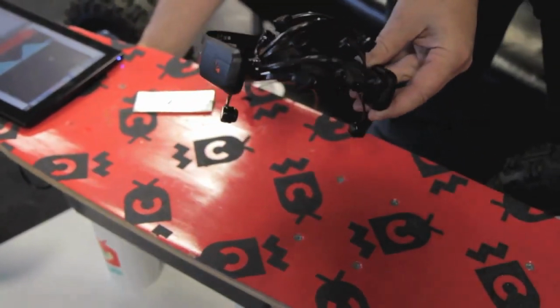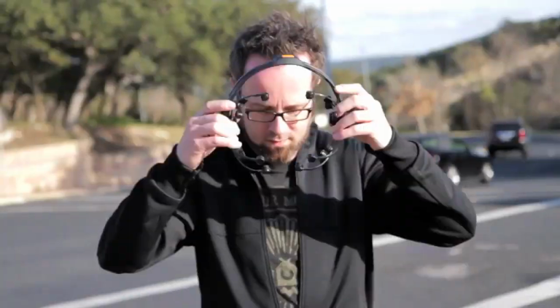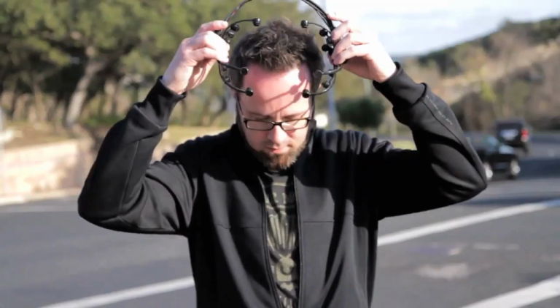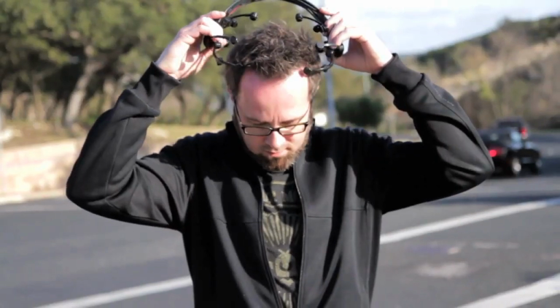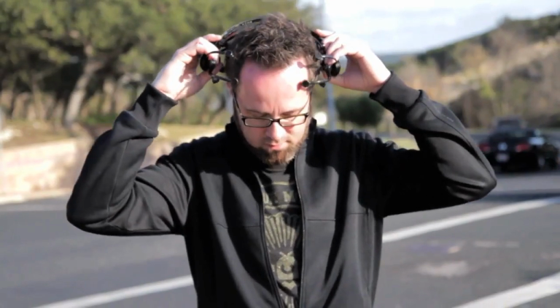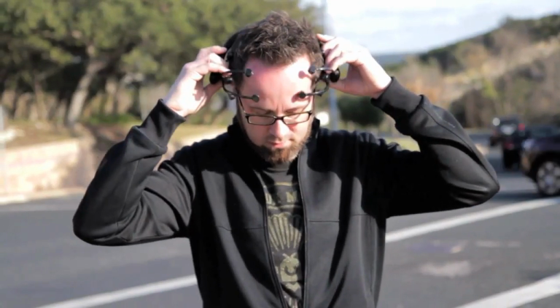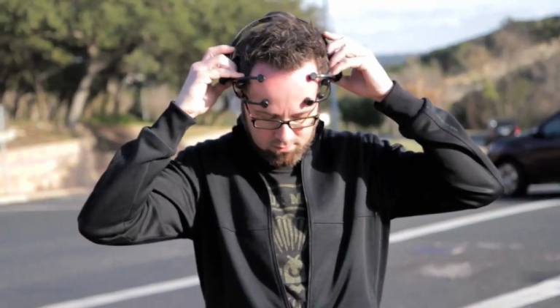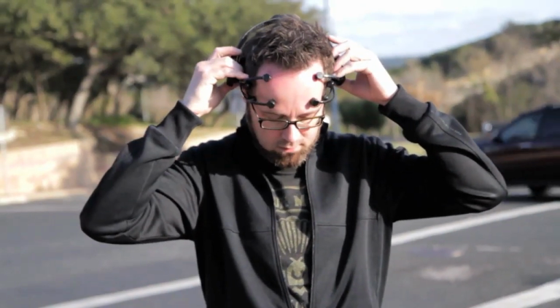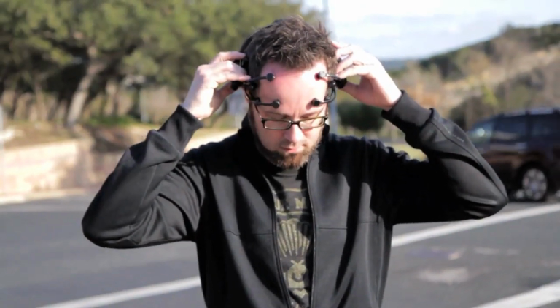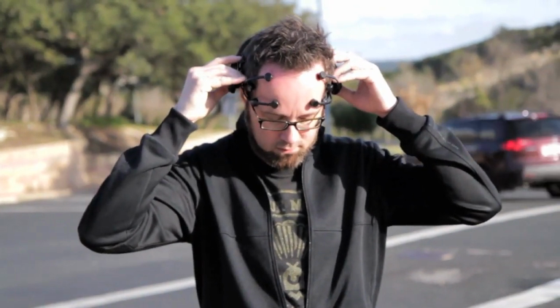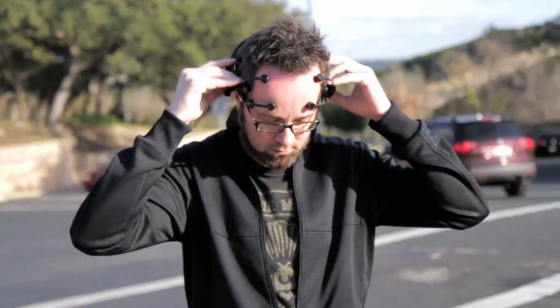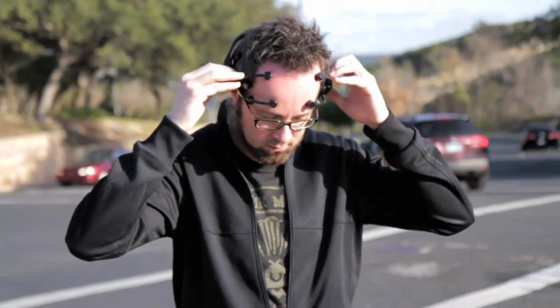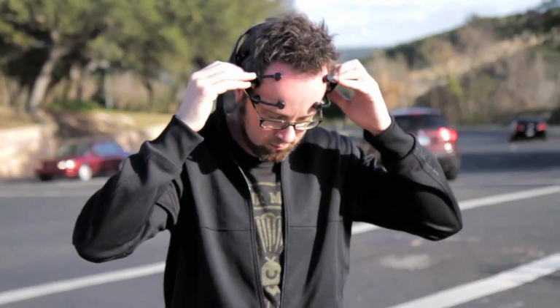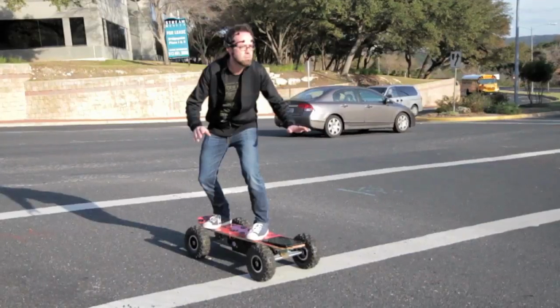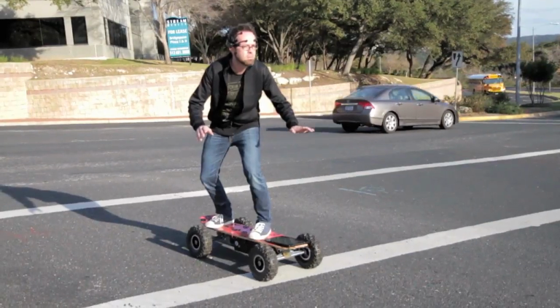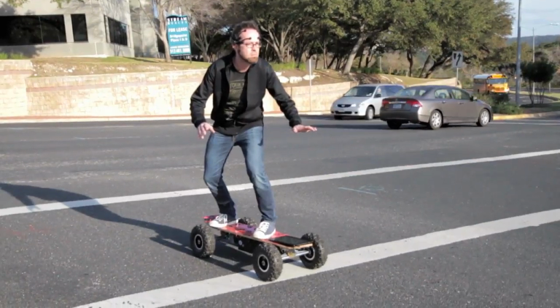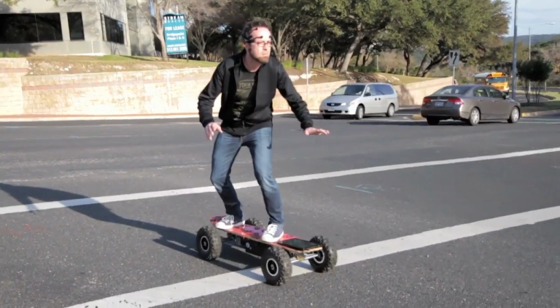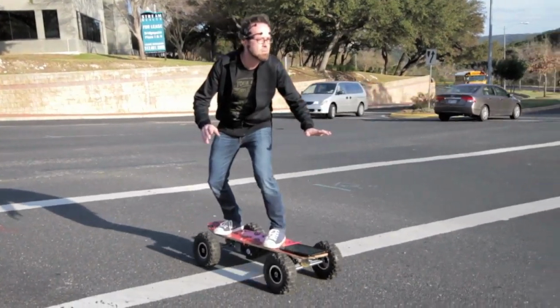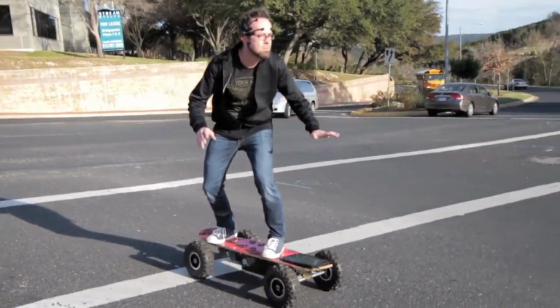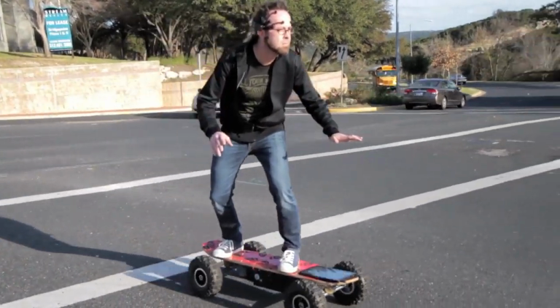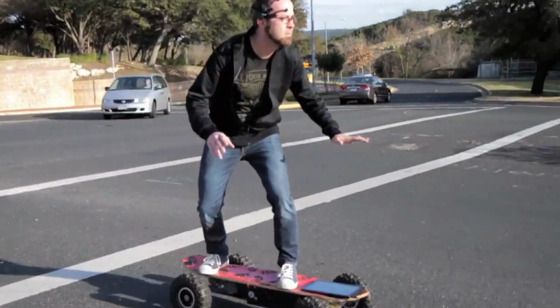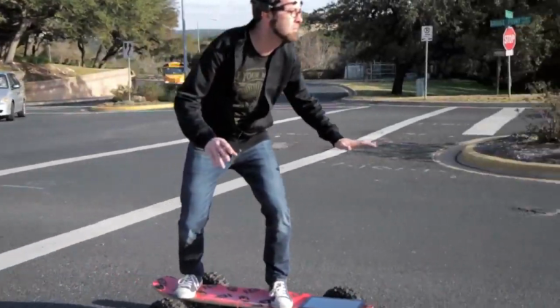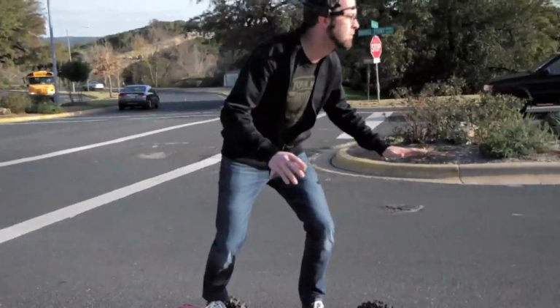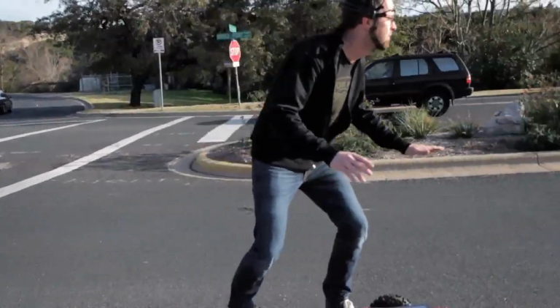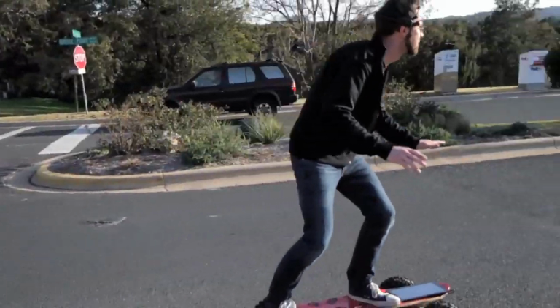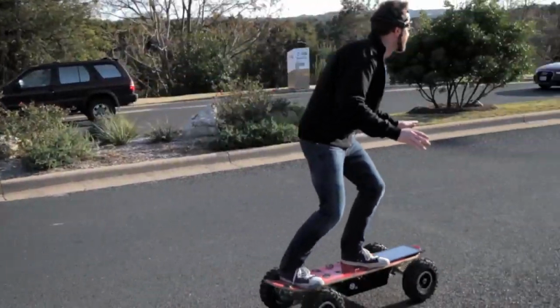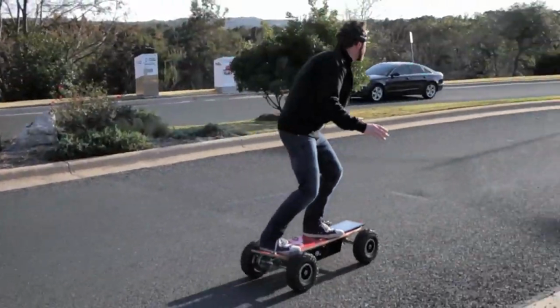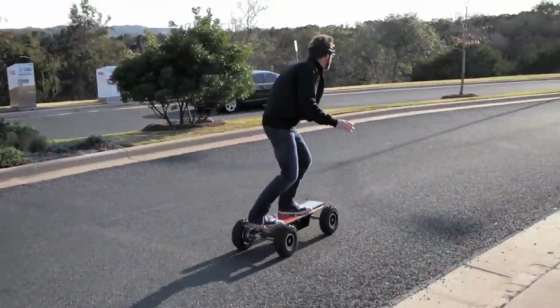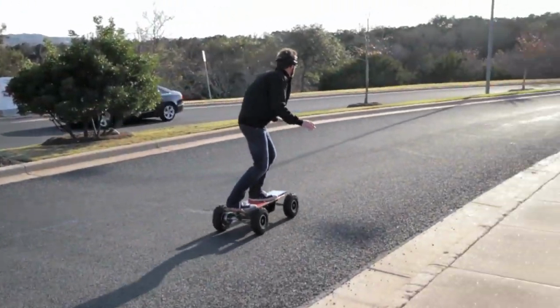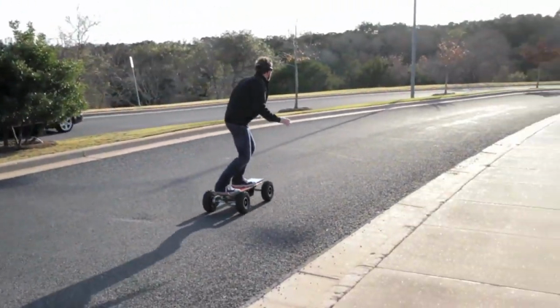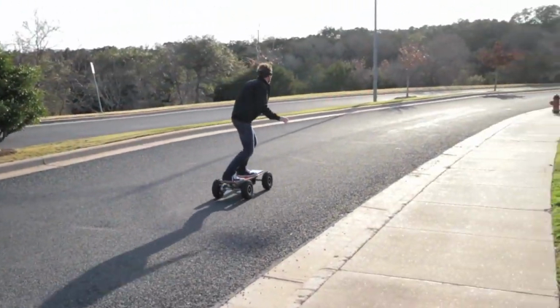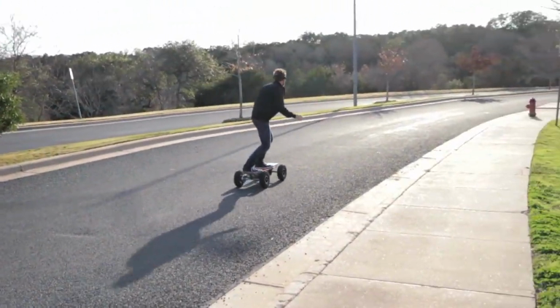It detects your brainwaves, it actually figures out where you want to go — you imagine yourself being there, and it actually takes you forward.